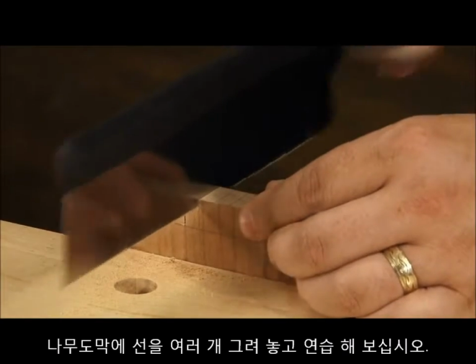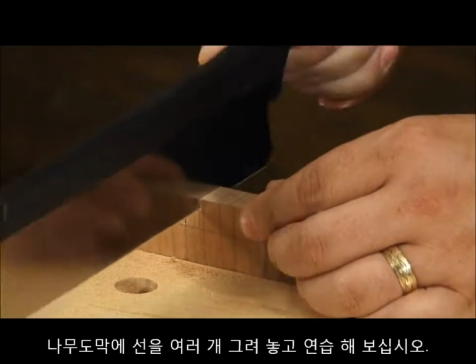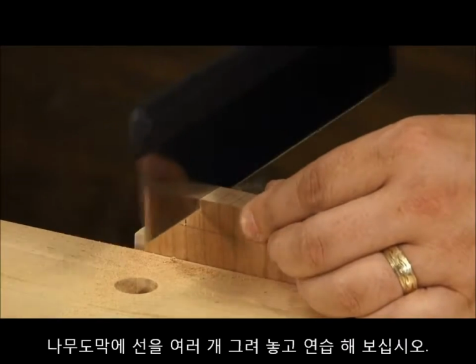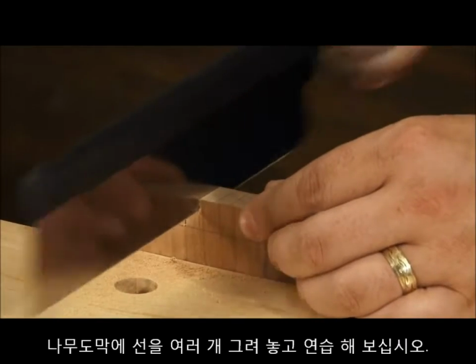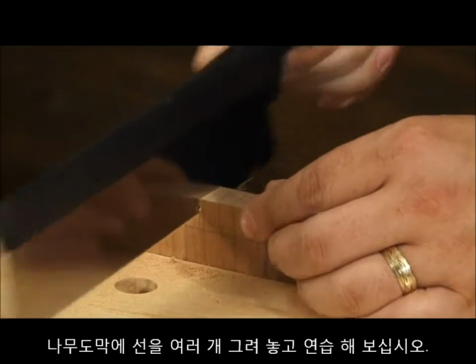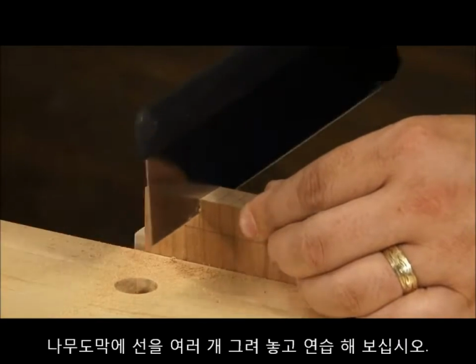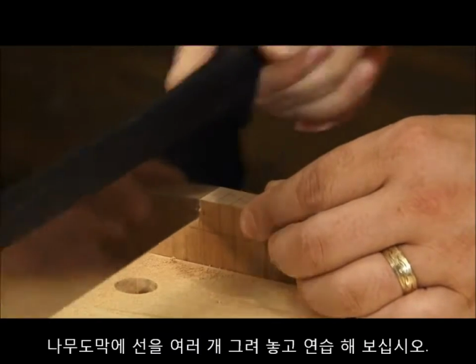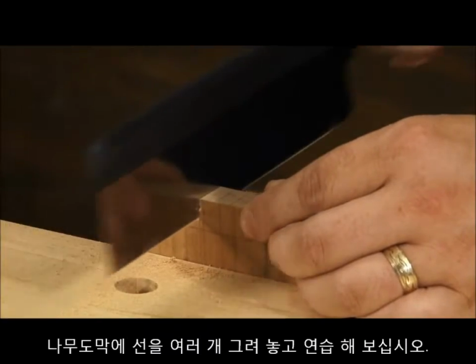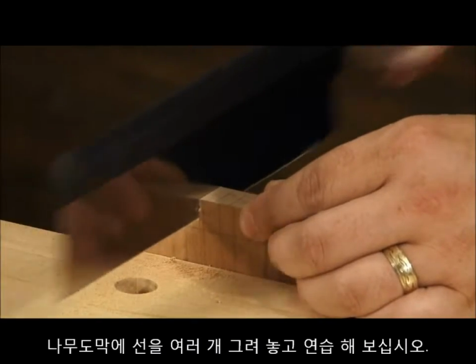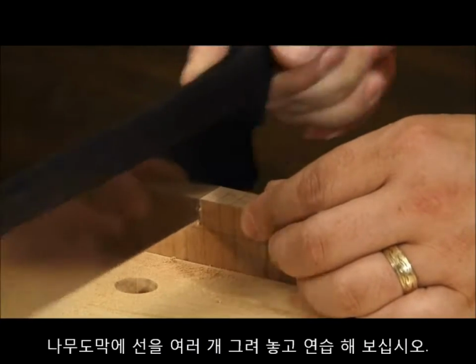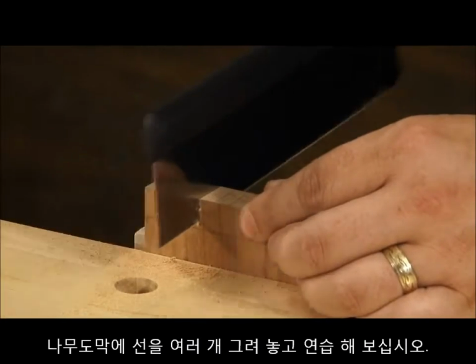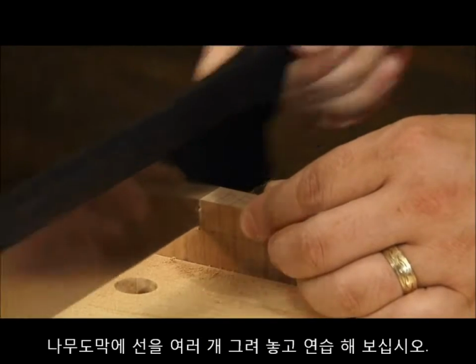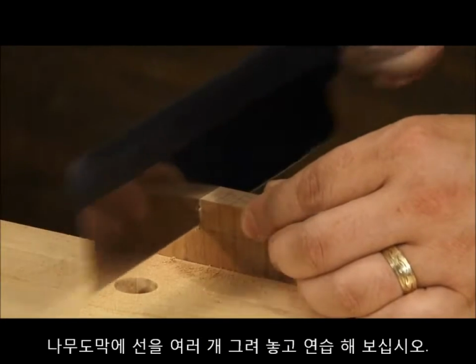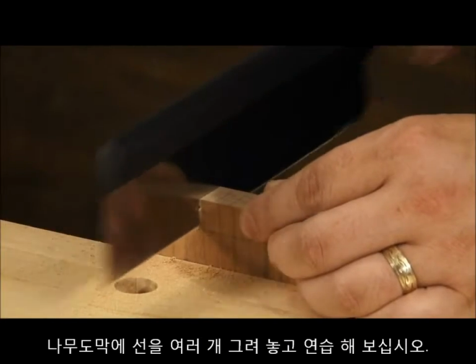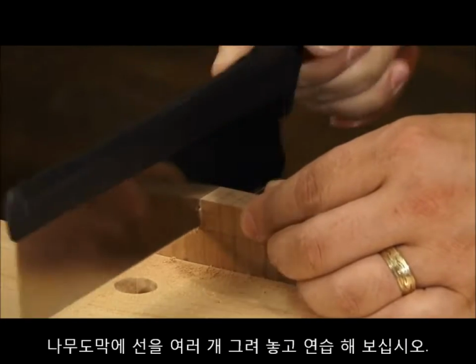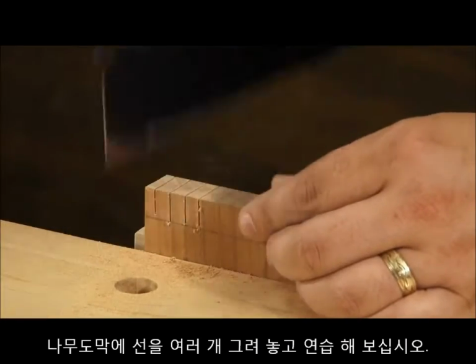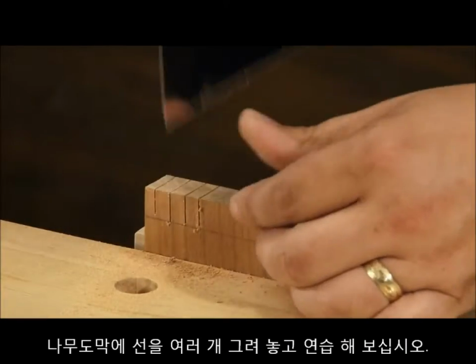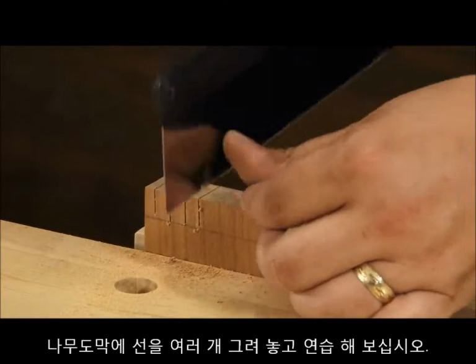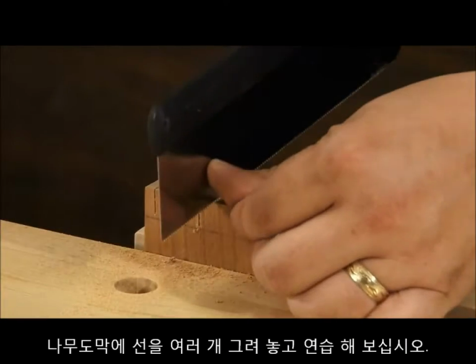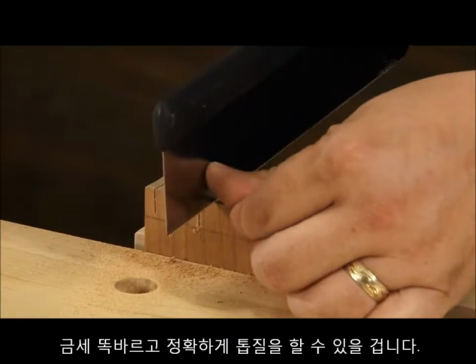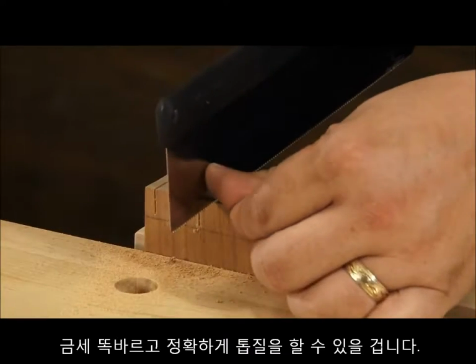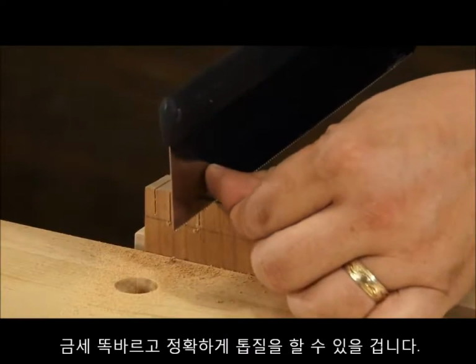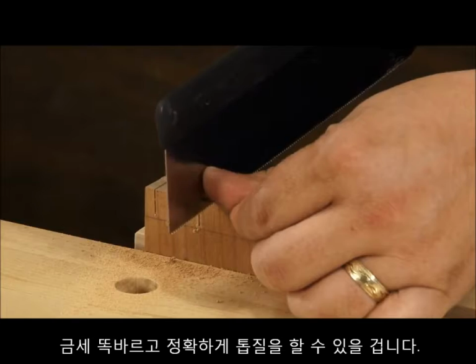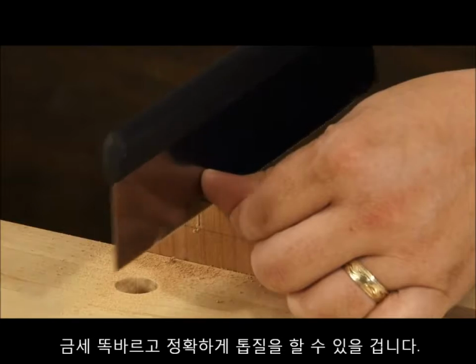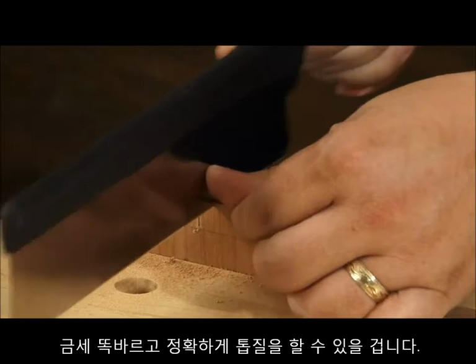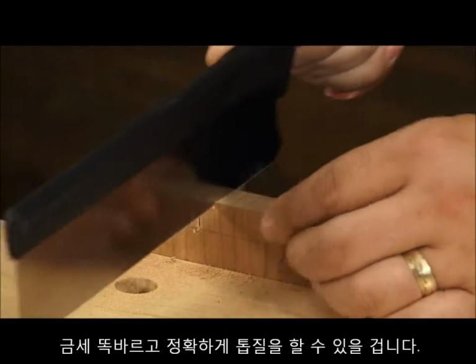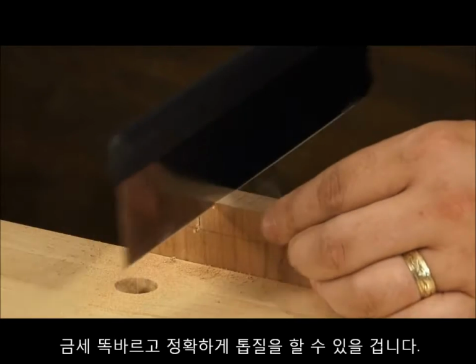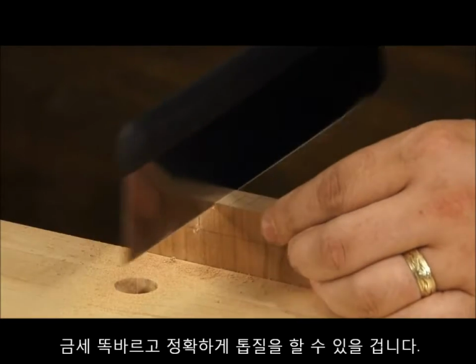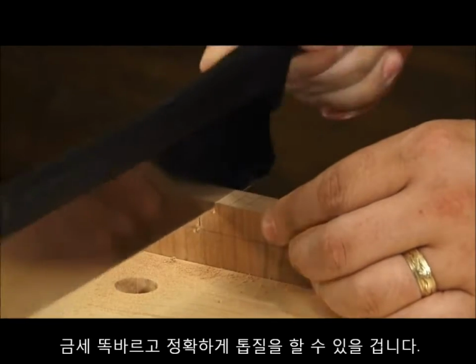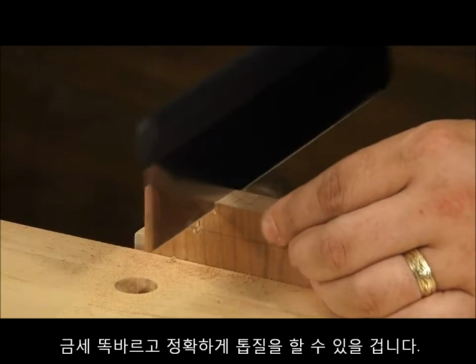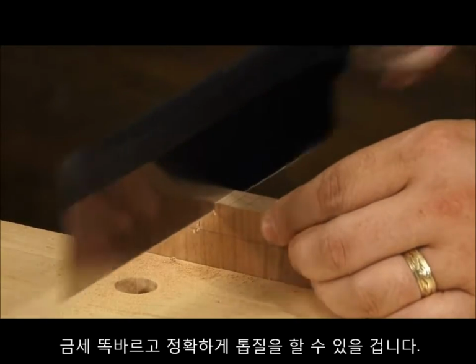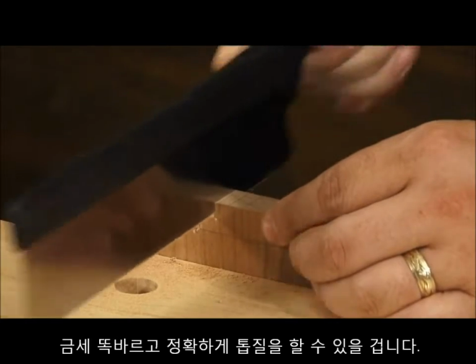Lay out a series of lines on a board and practice sawing to them. You'll be sawing straight and true in no time at all.